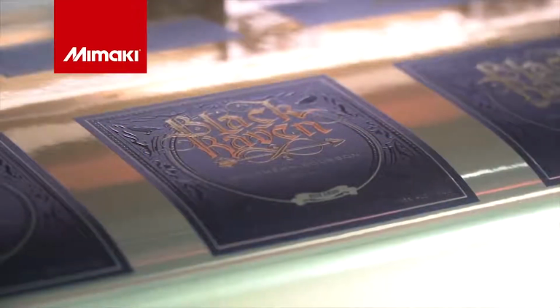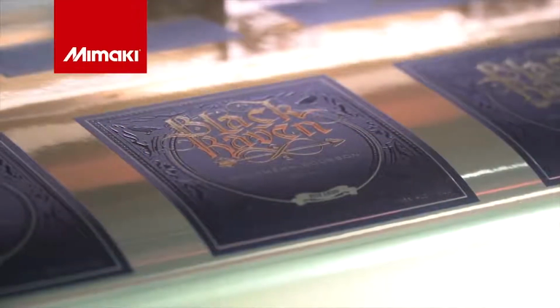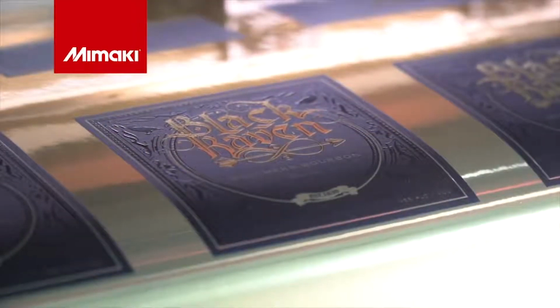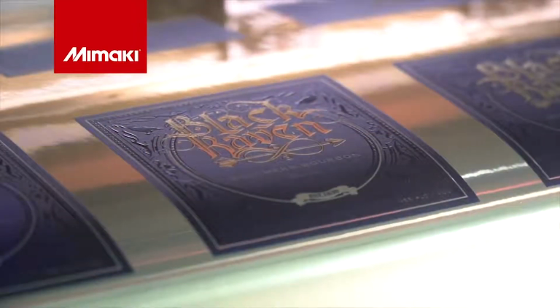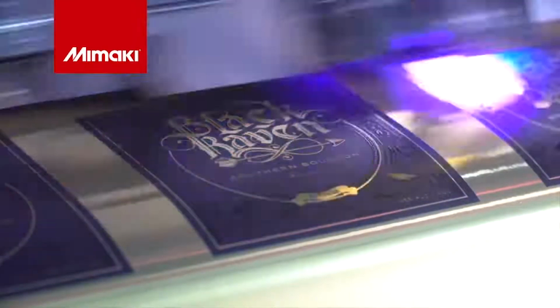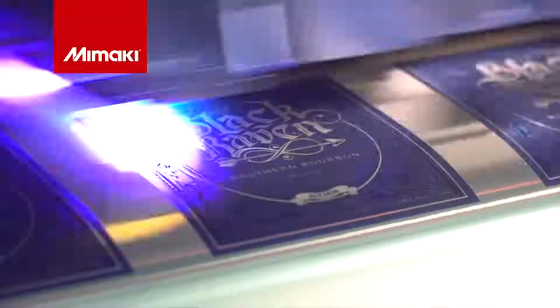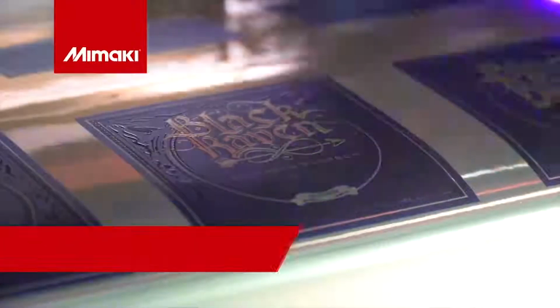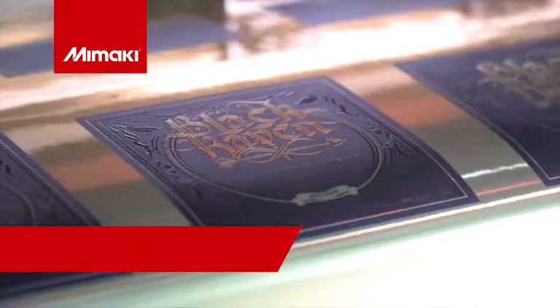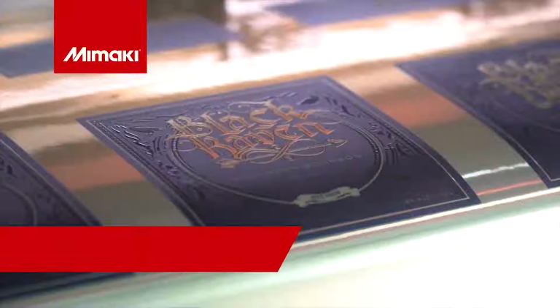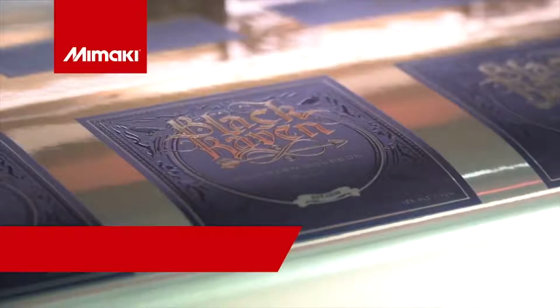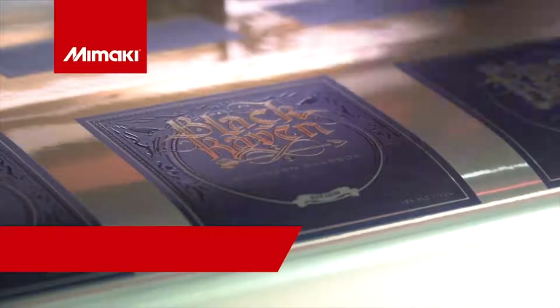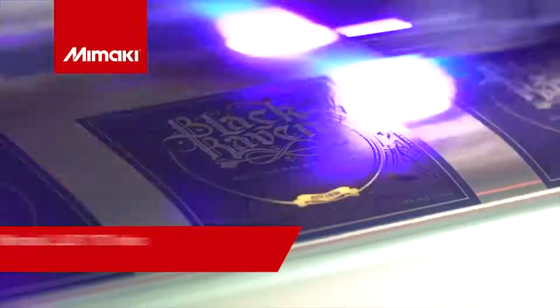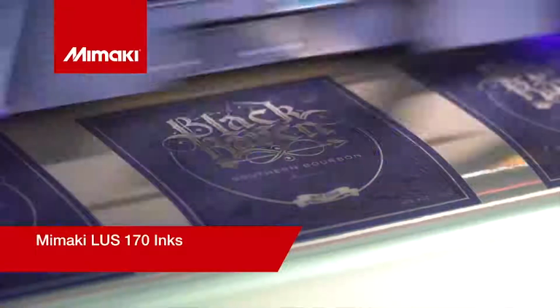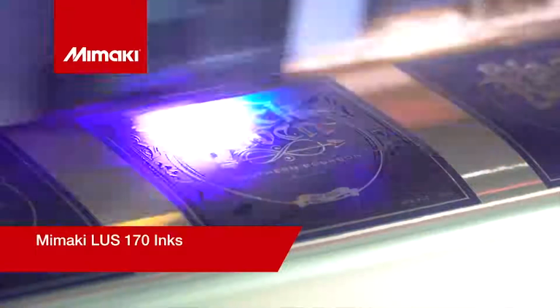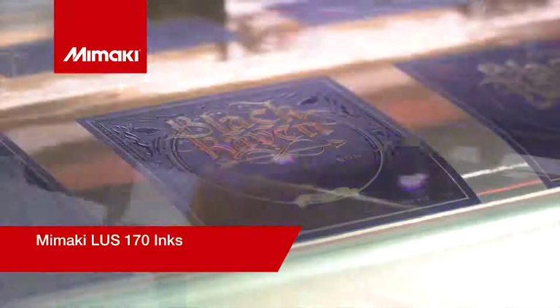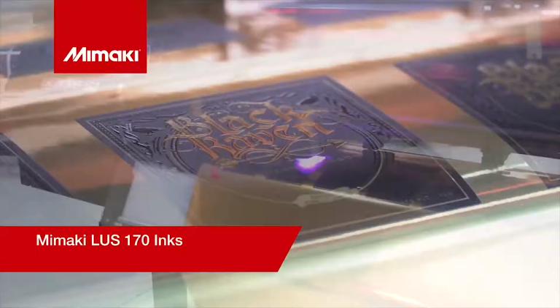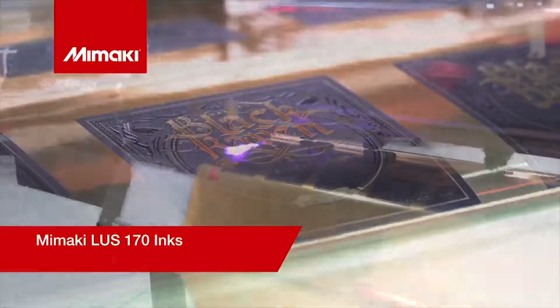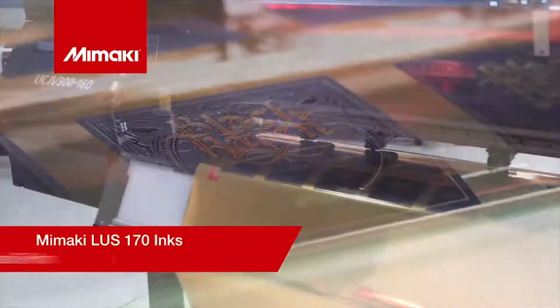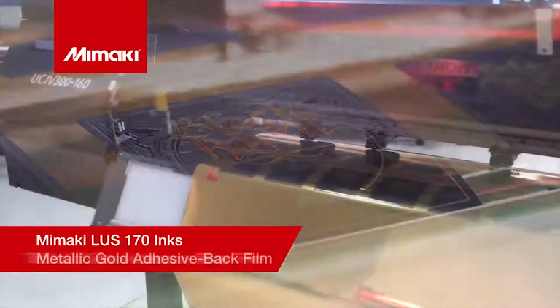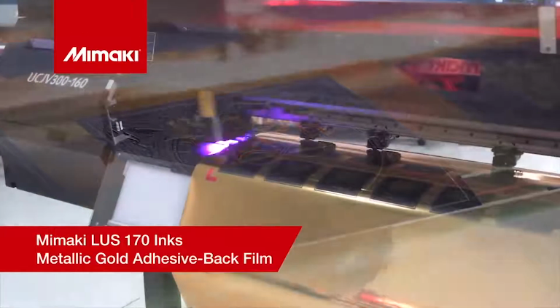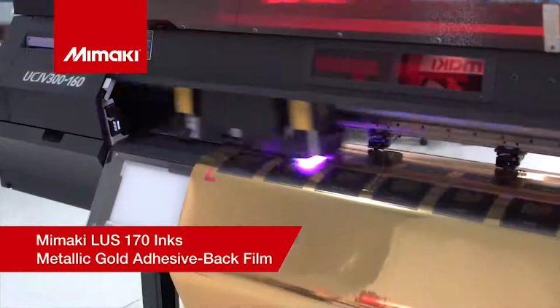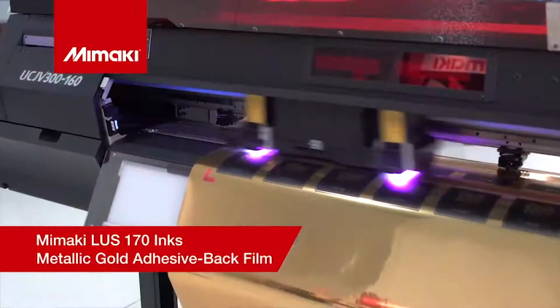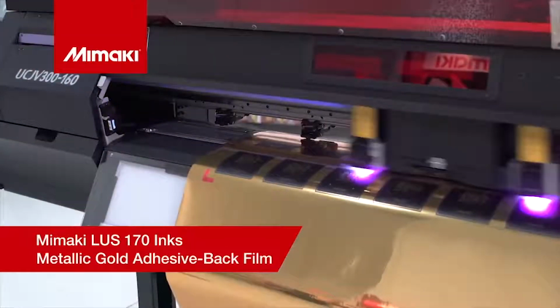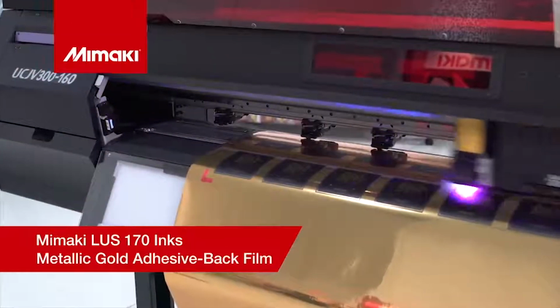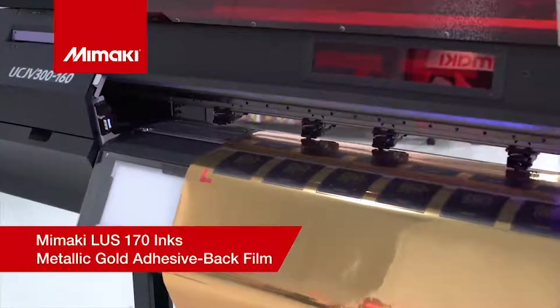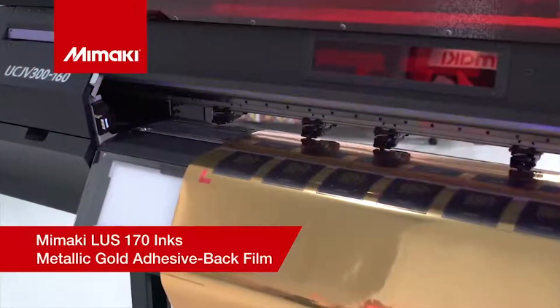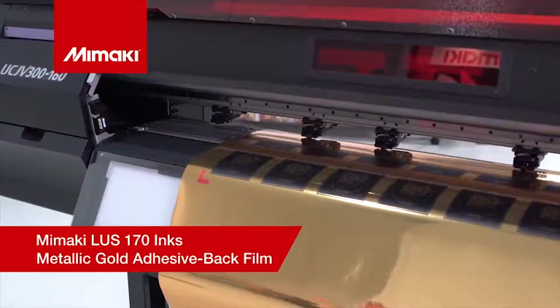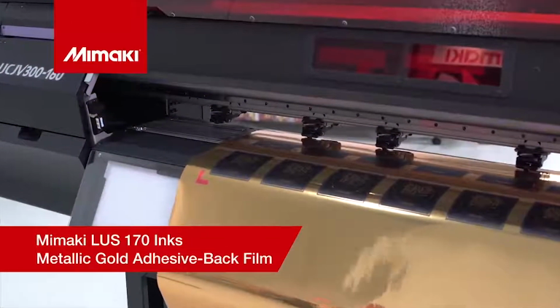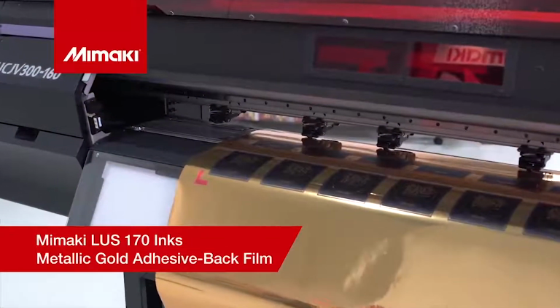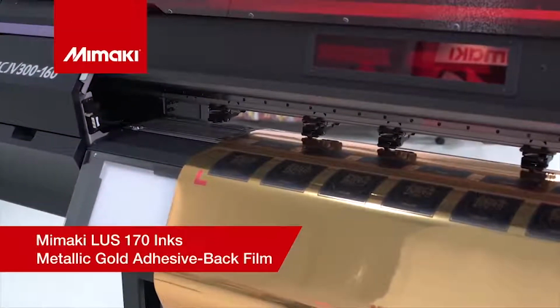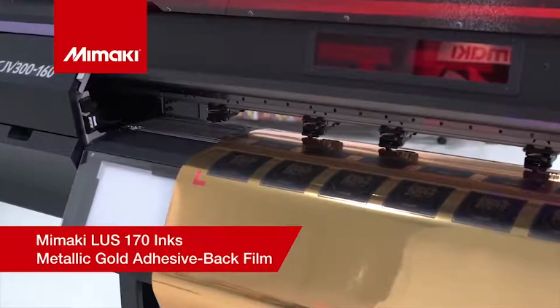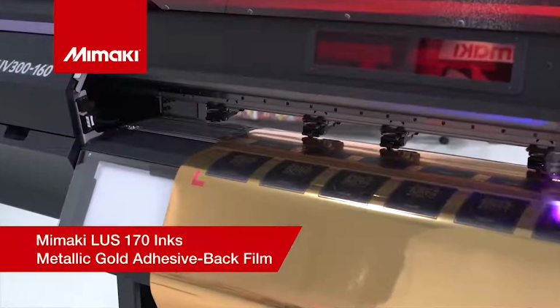For this effect we'll be using Mamaki LUS170 inks on a metallic gold adhesive backed film.